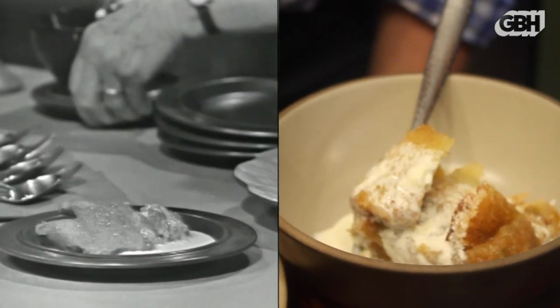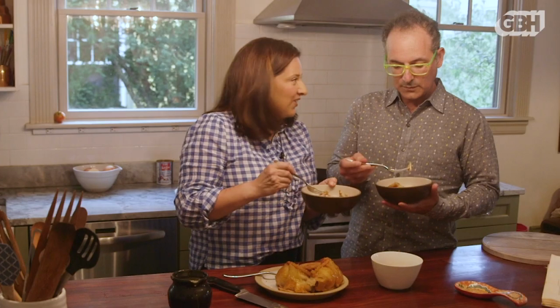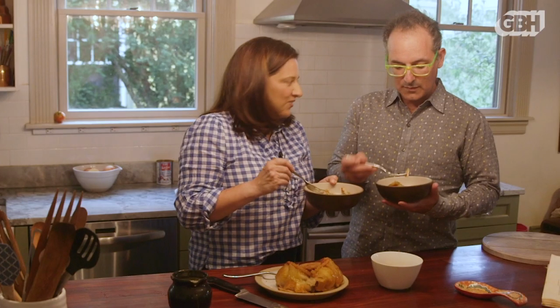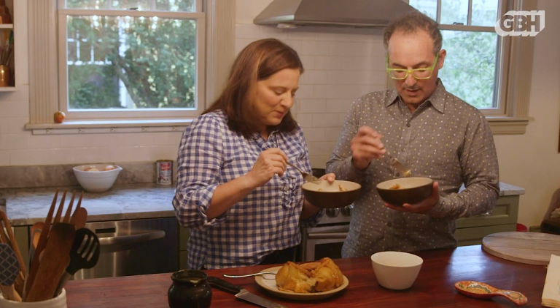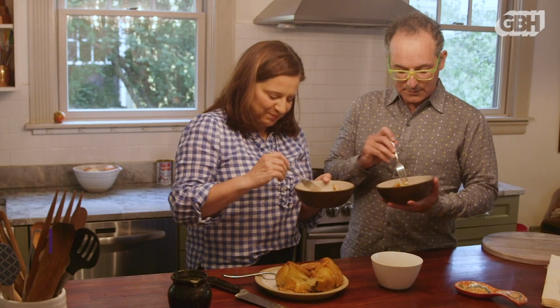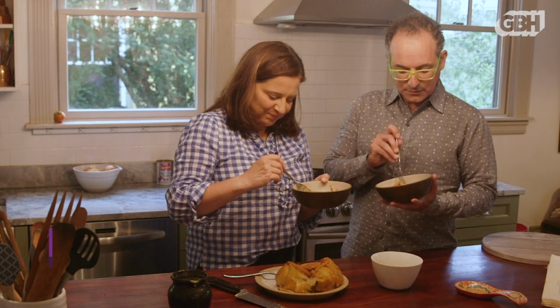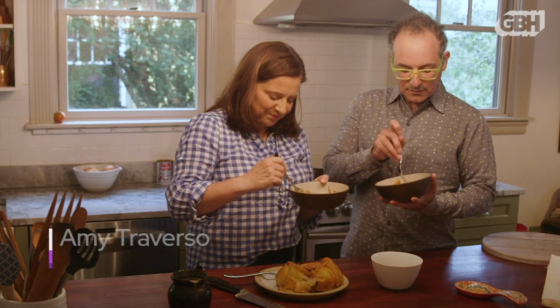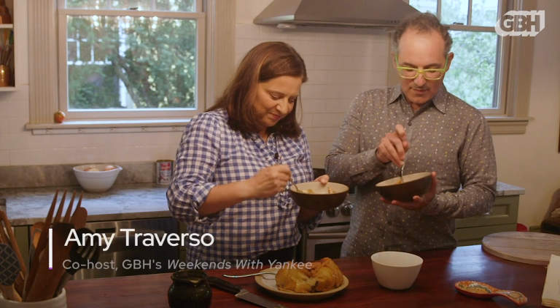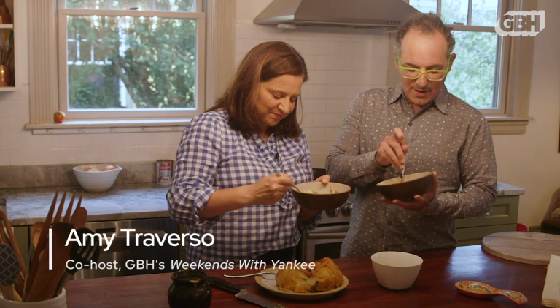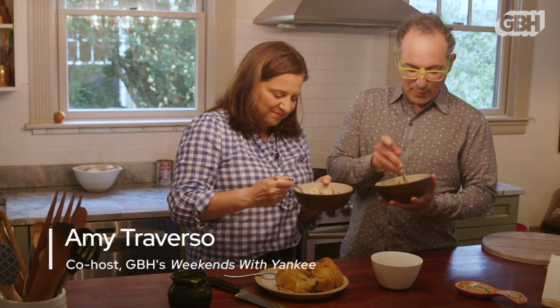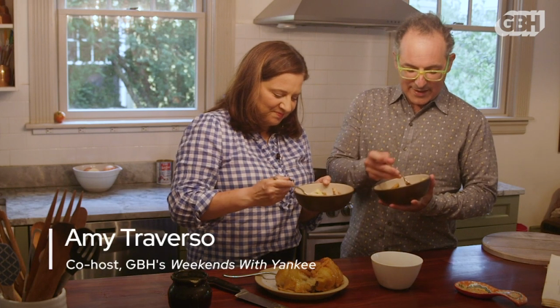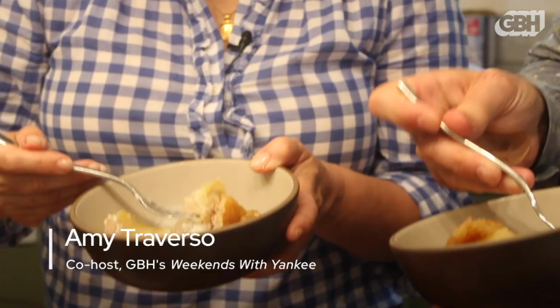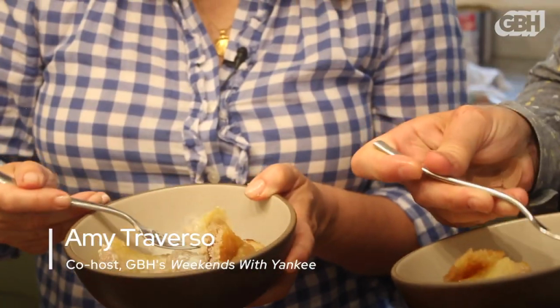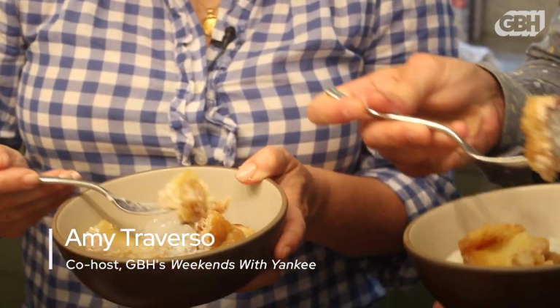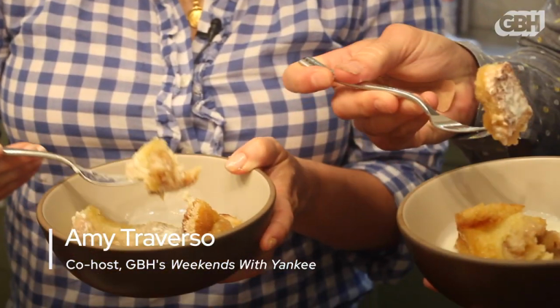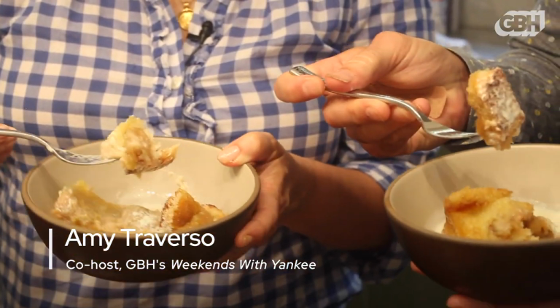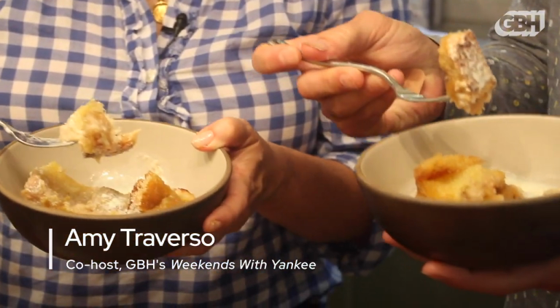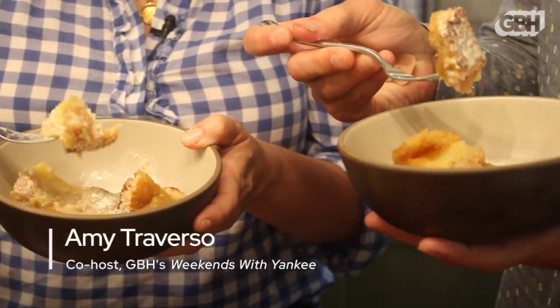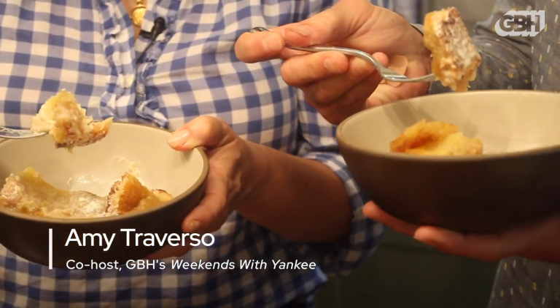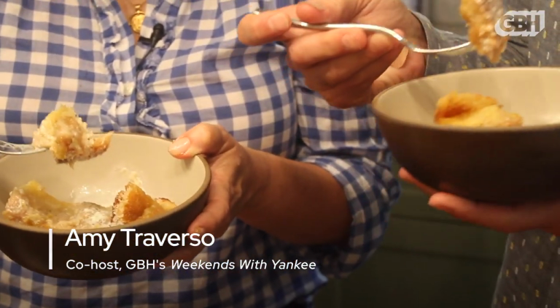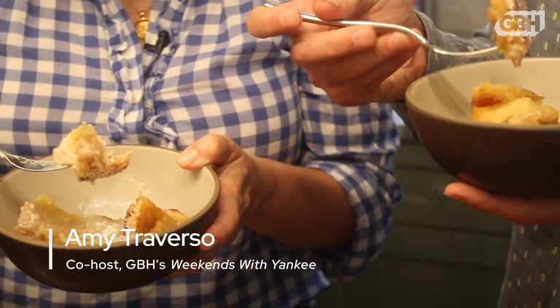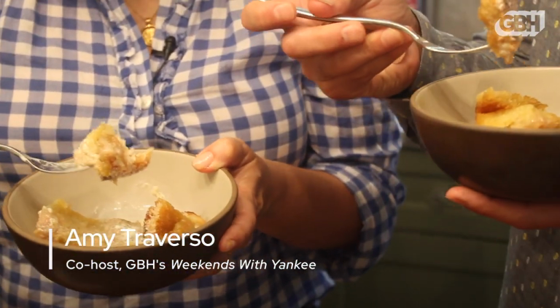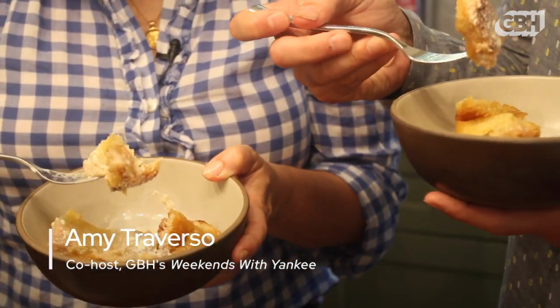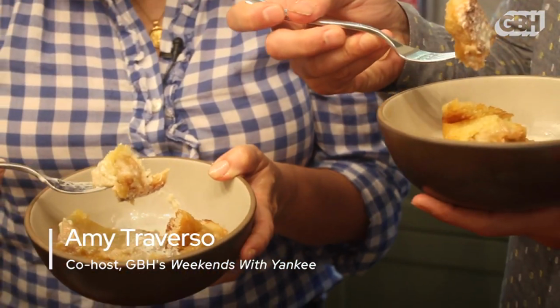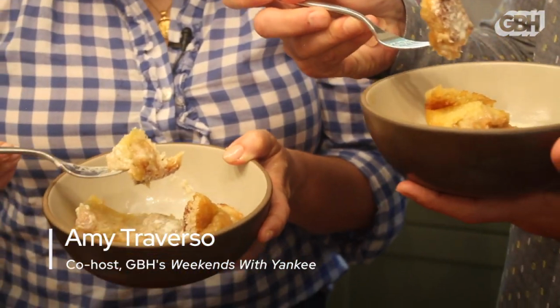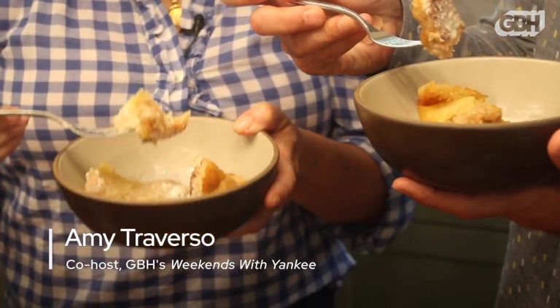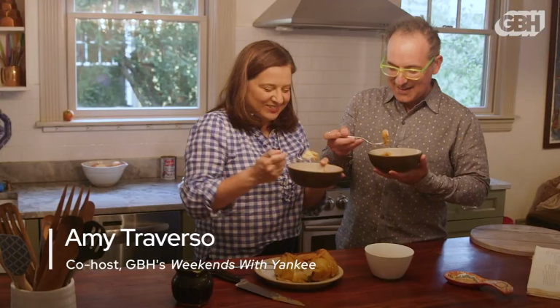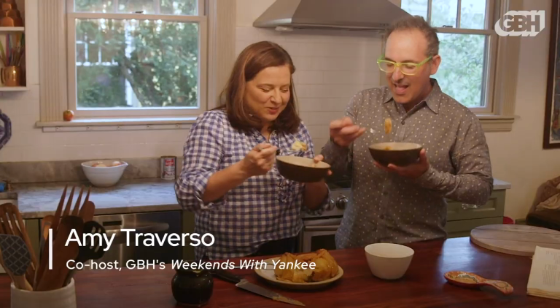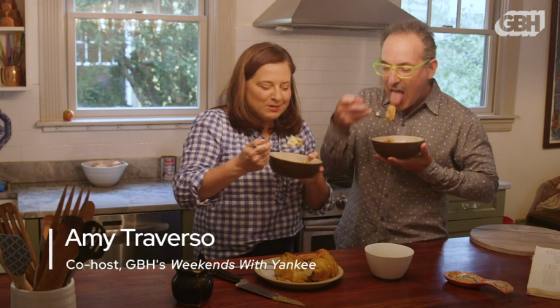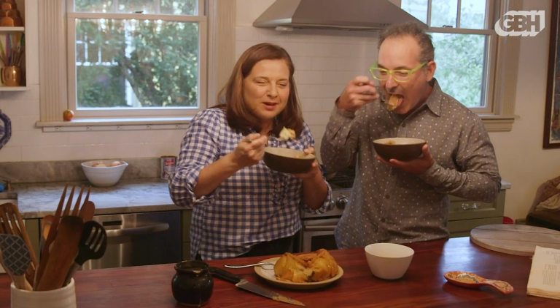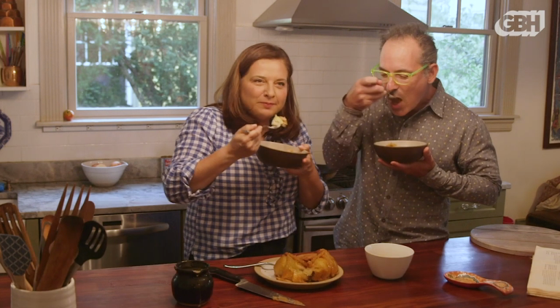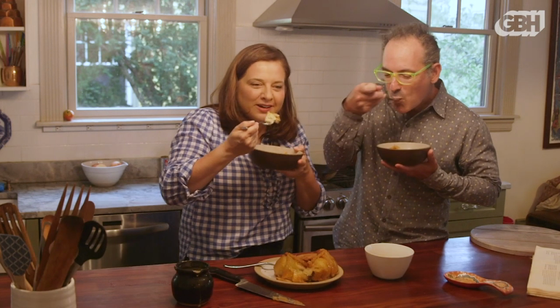Alright, you ready? I'm ready. It looks amazing and creamy. We're like gilding the lily with cream on top of butter.